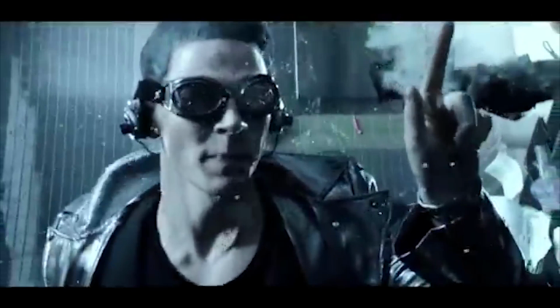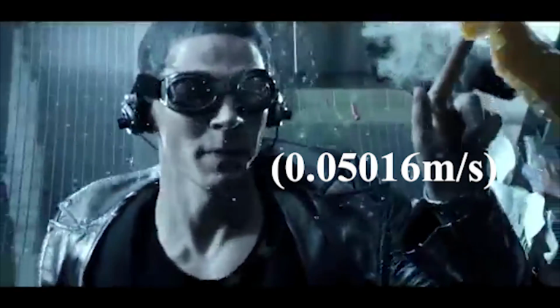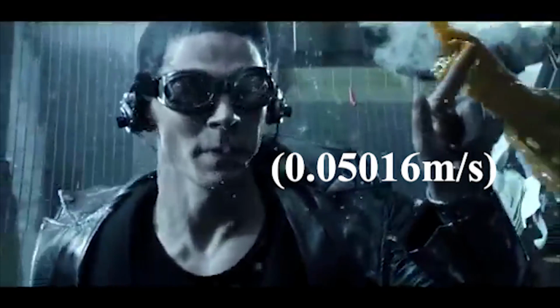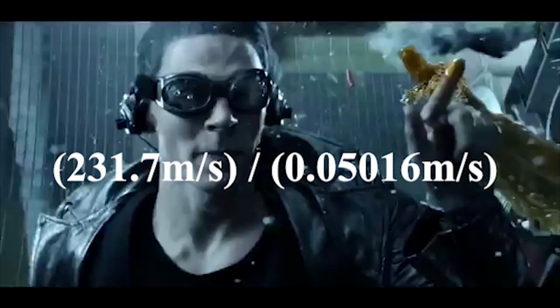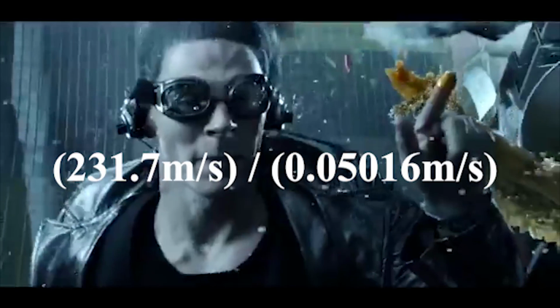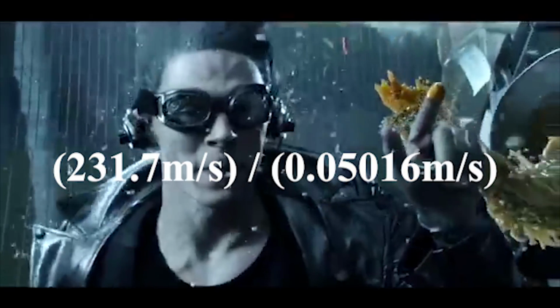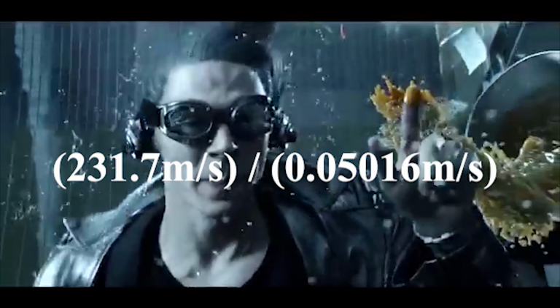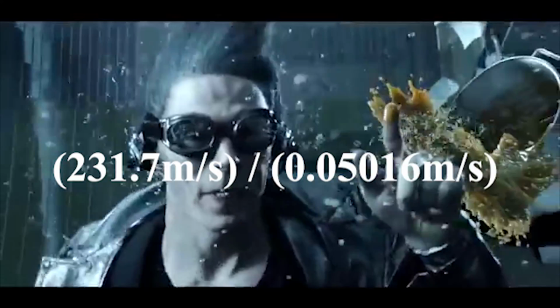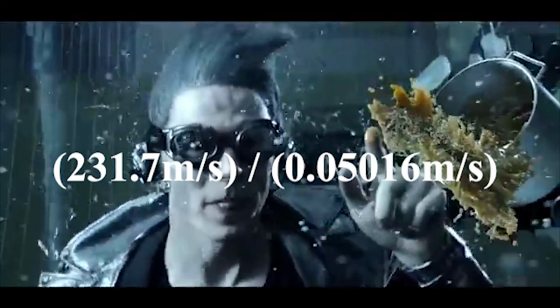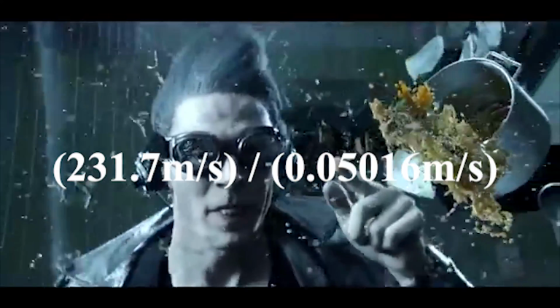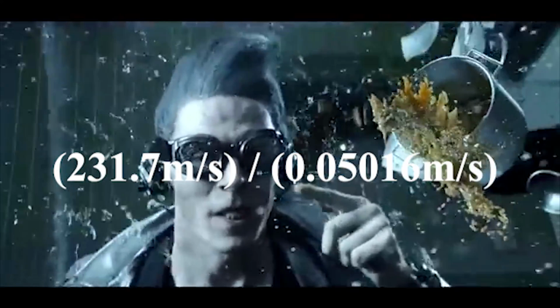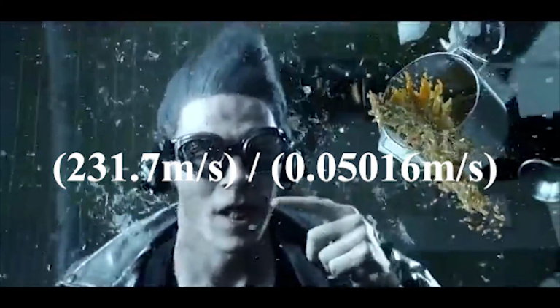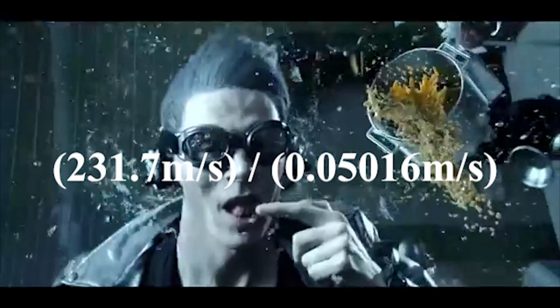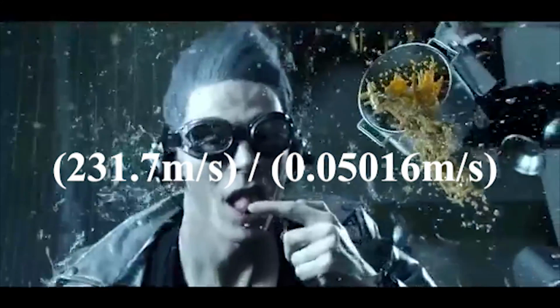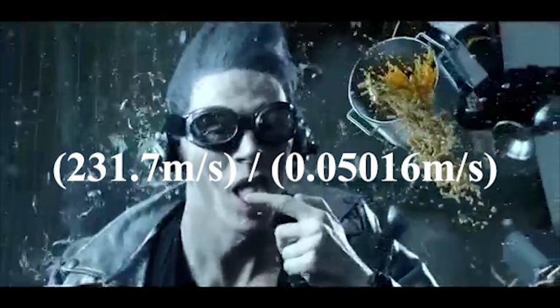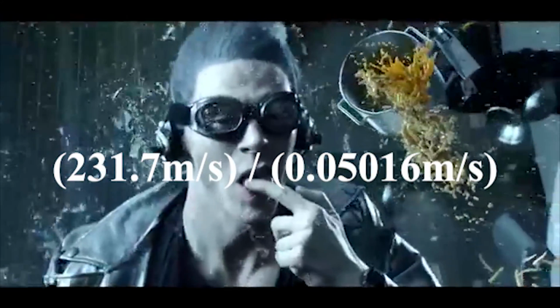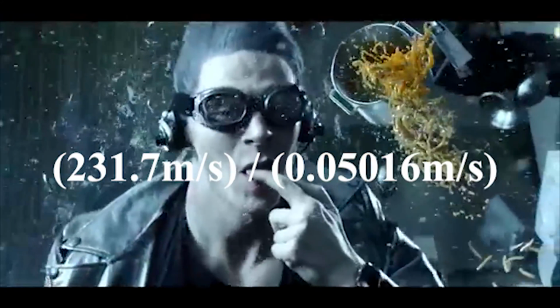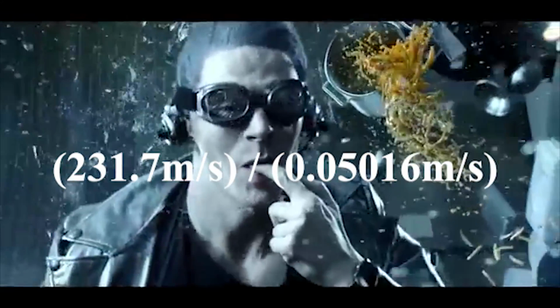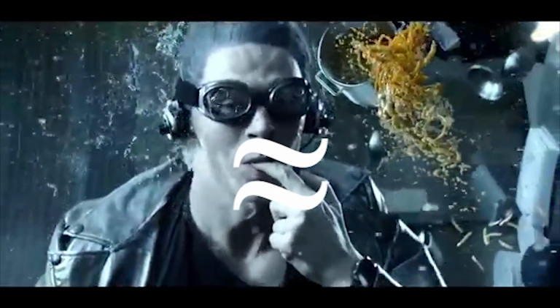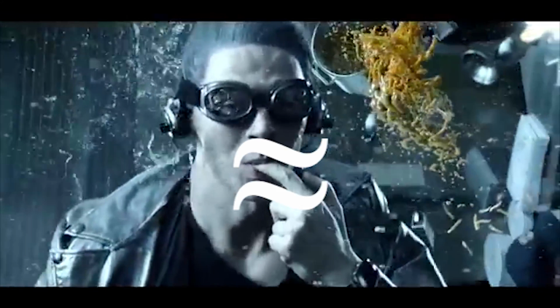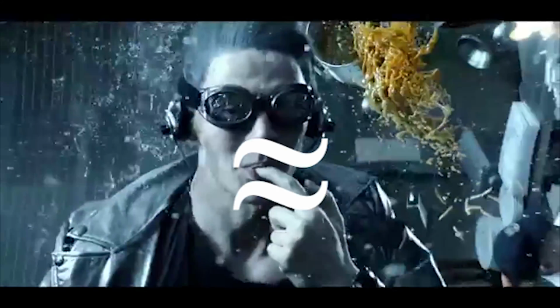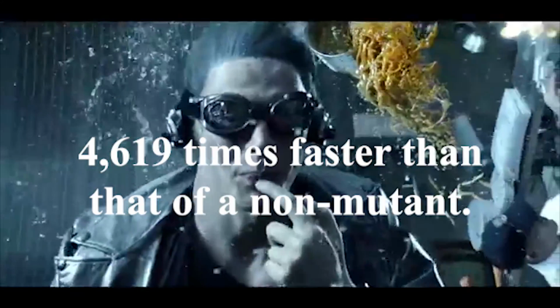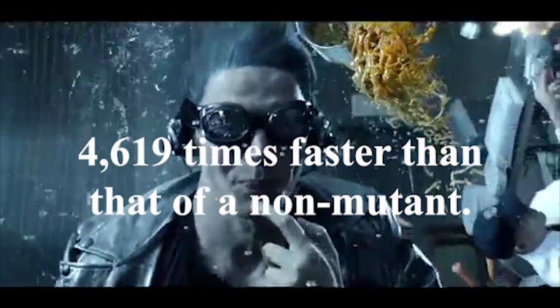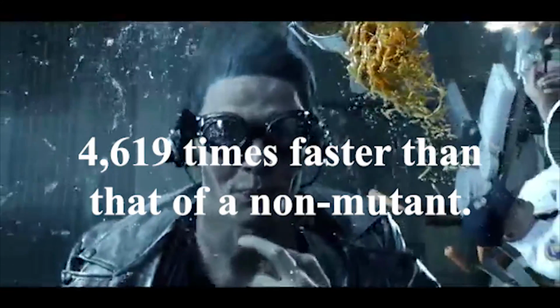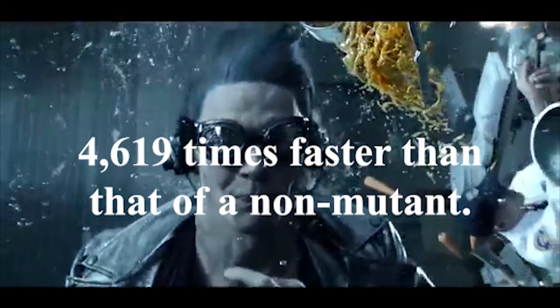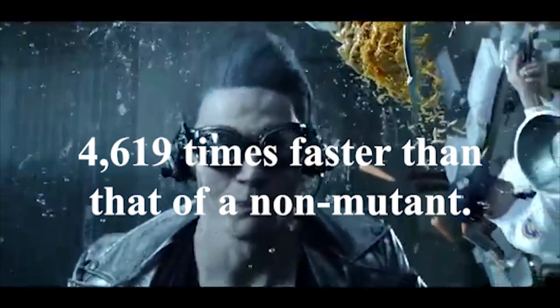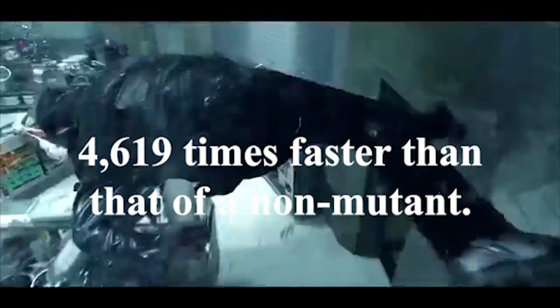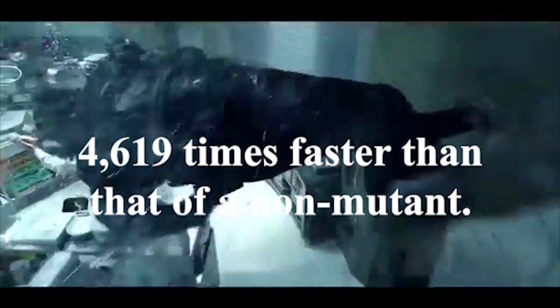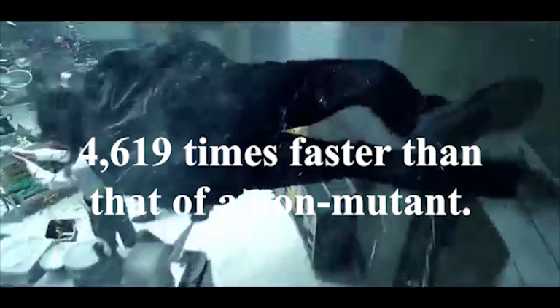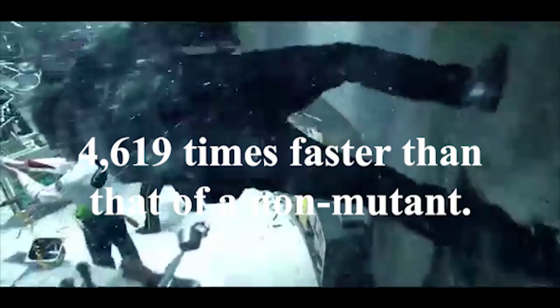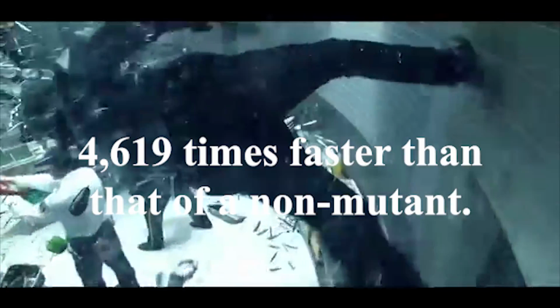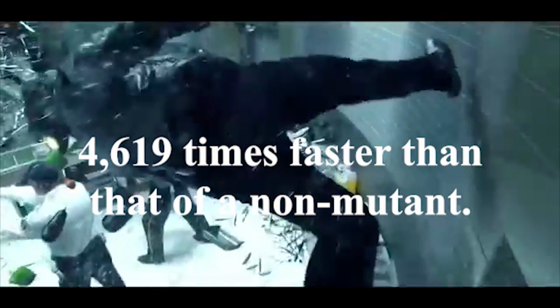Comparing this speed with the true speed of a bullet coming out of the M1917 revolver, Quicksilver's frame of reference is approximately 4,619 times faster than that of the non-mutant.